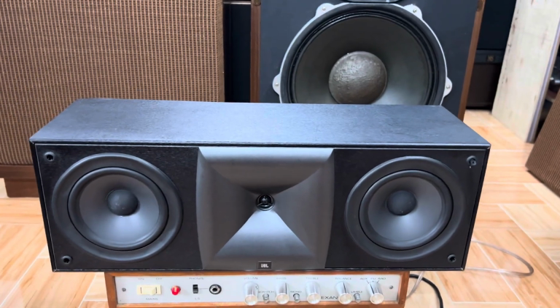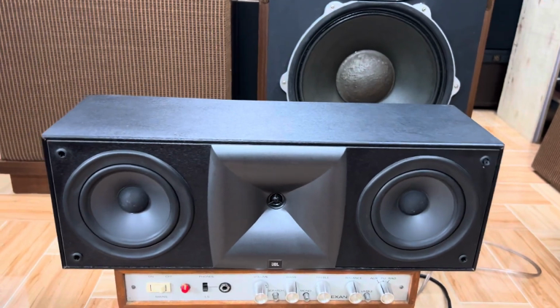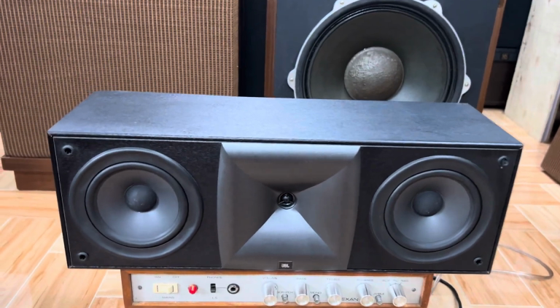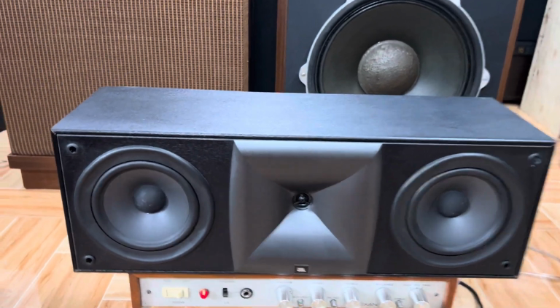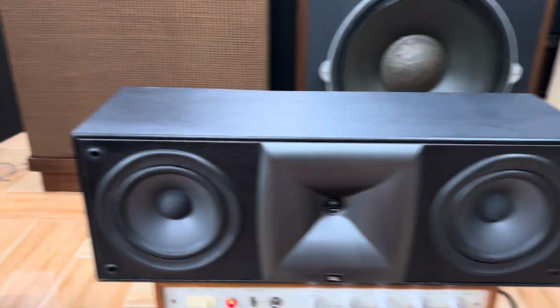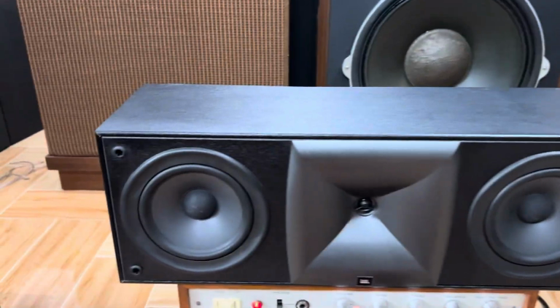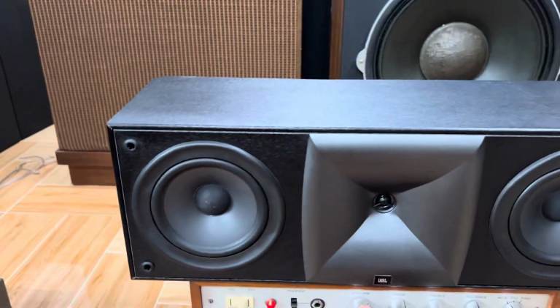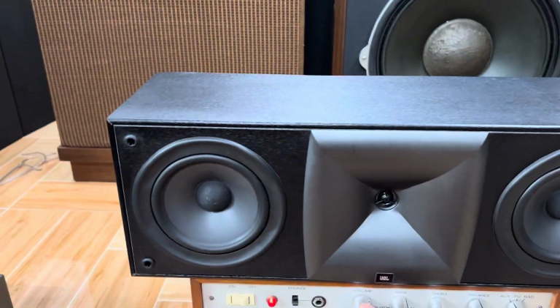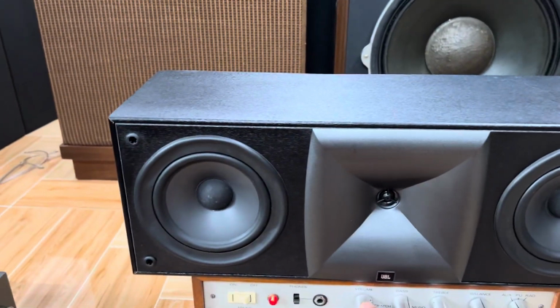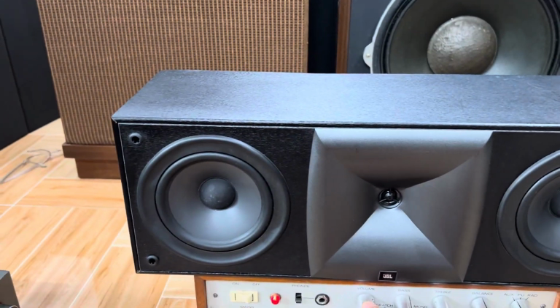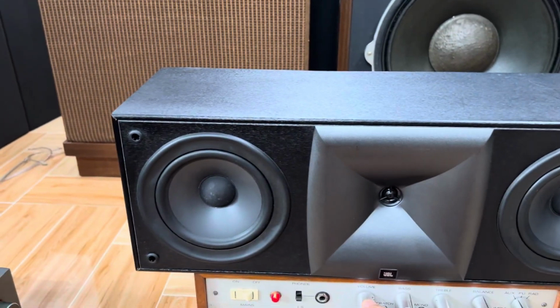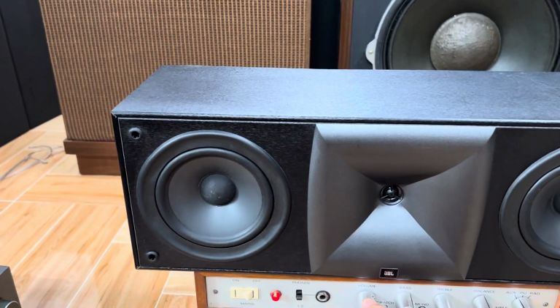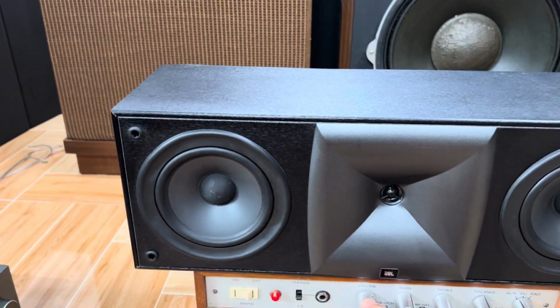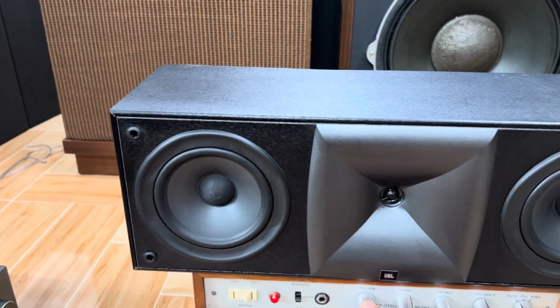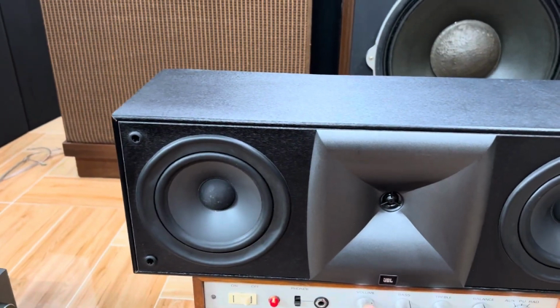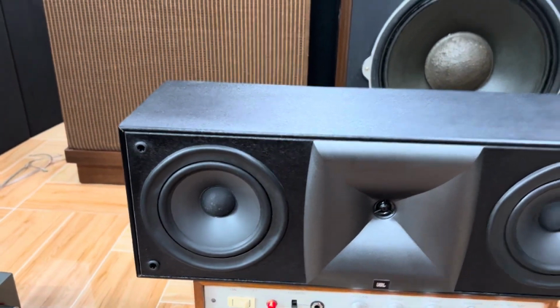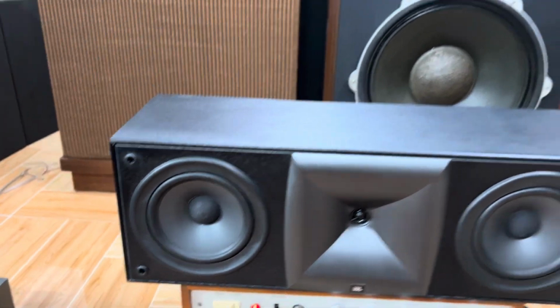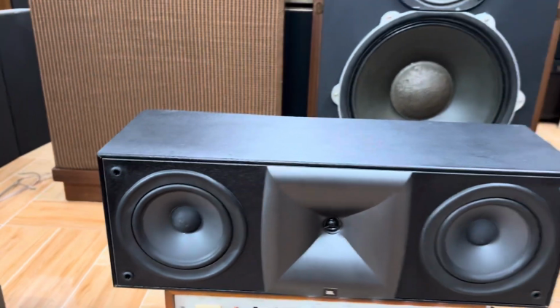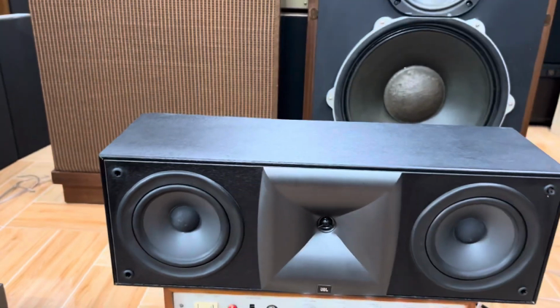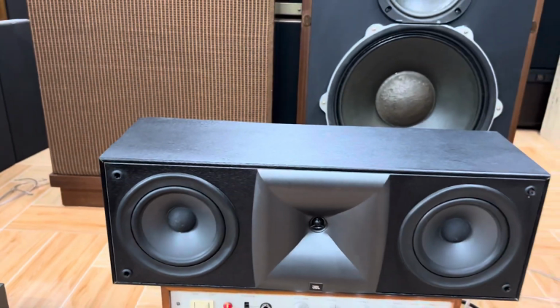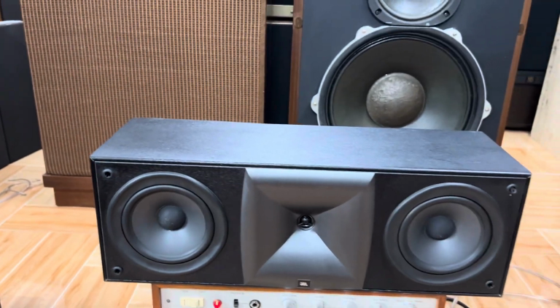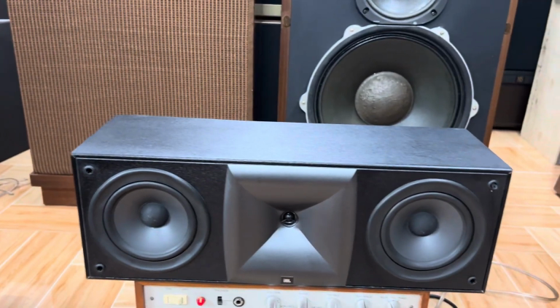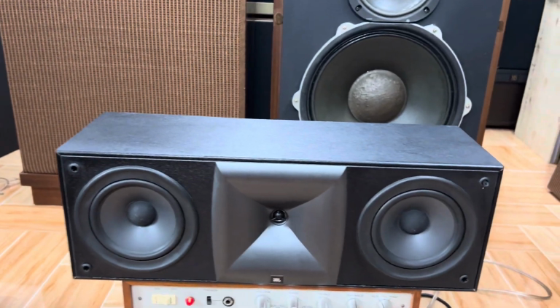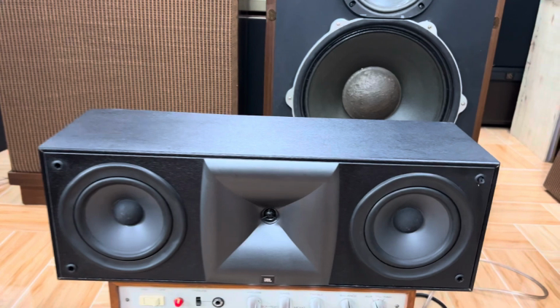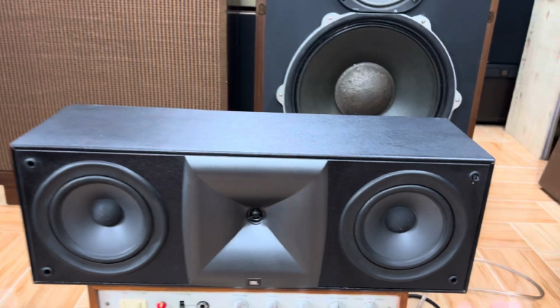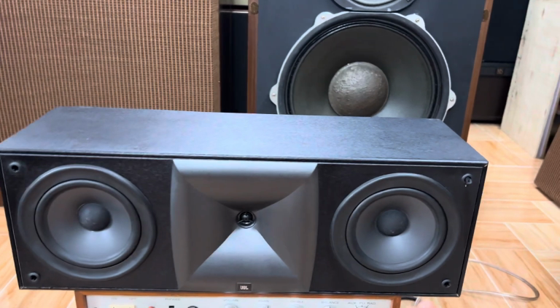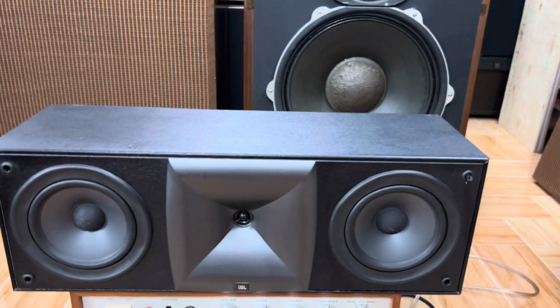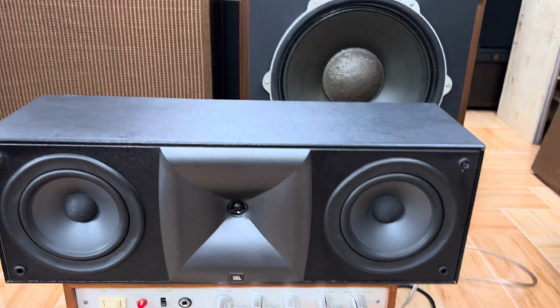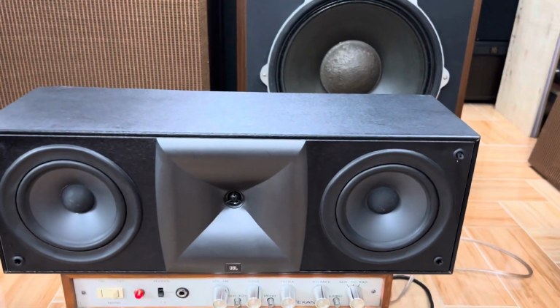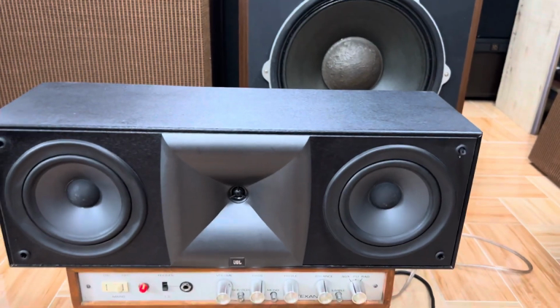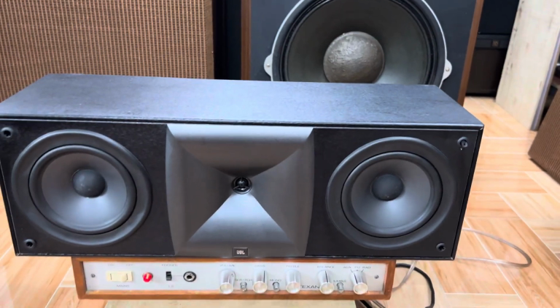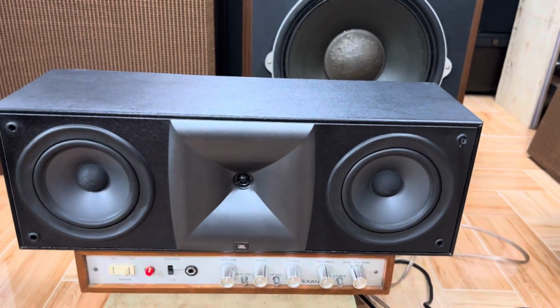Hello everyone, my name is U-Audio. I'm going to test the JBL center speaker.